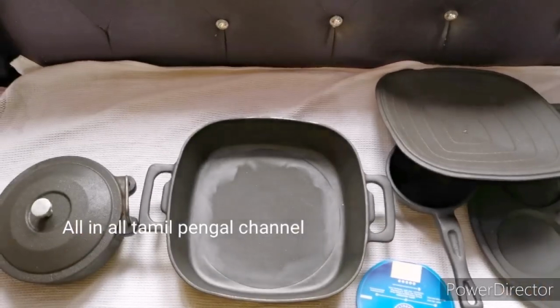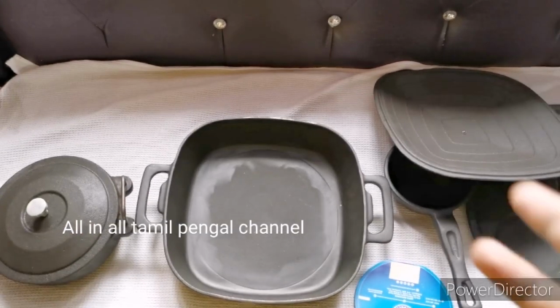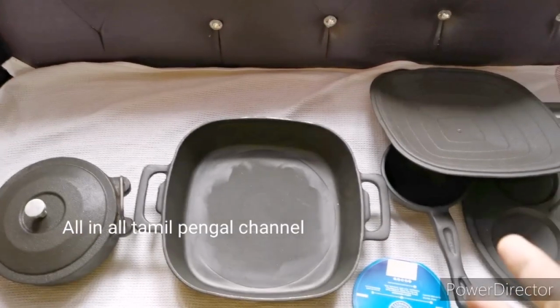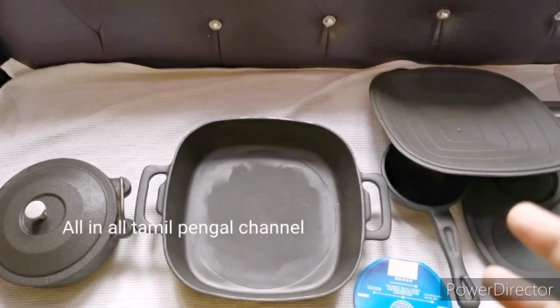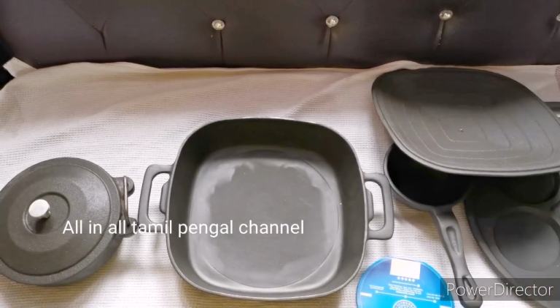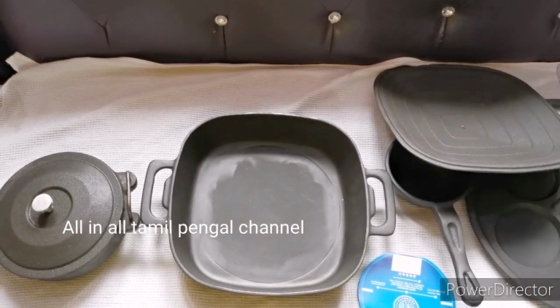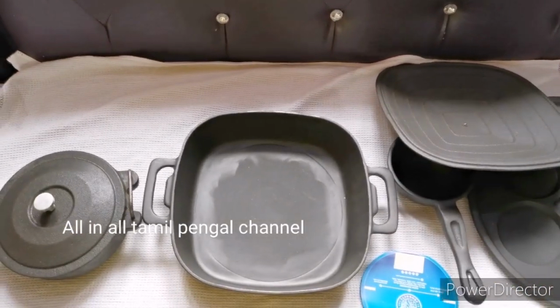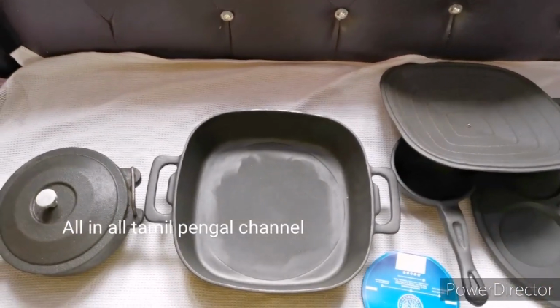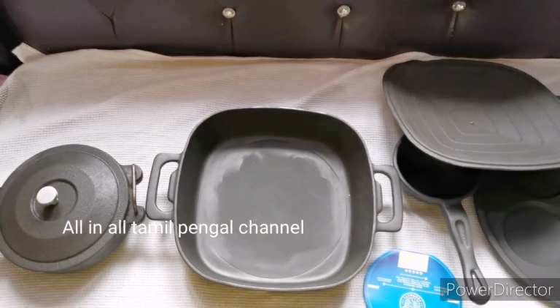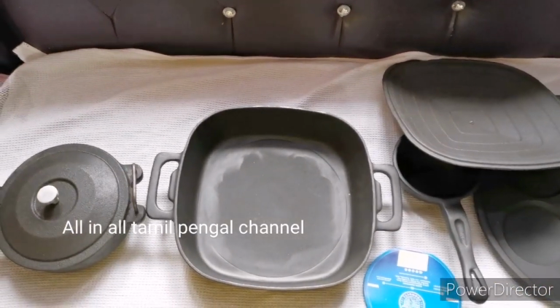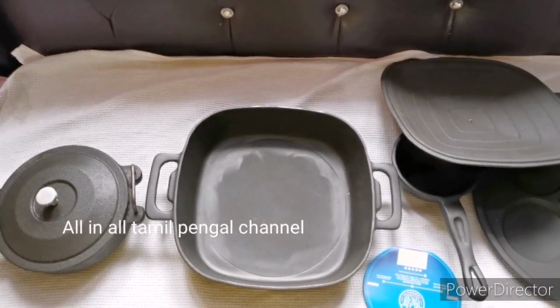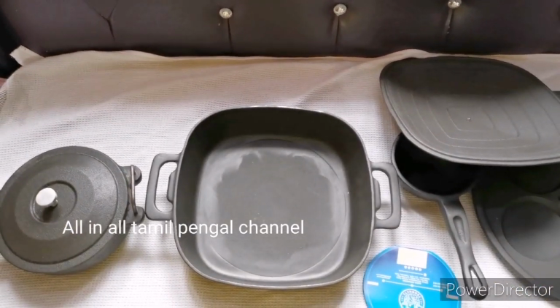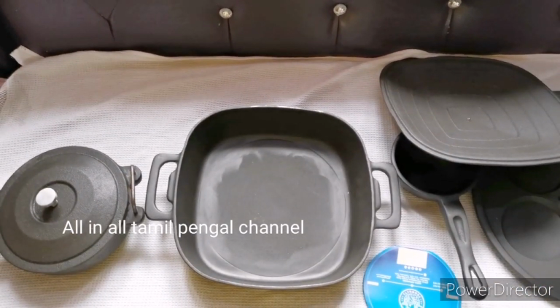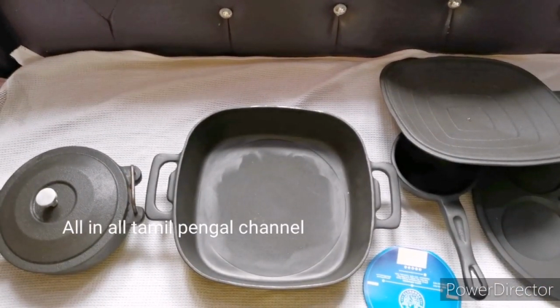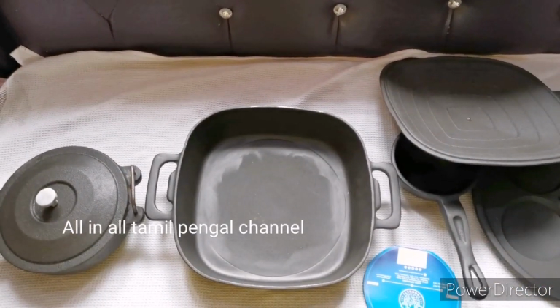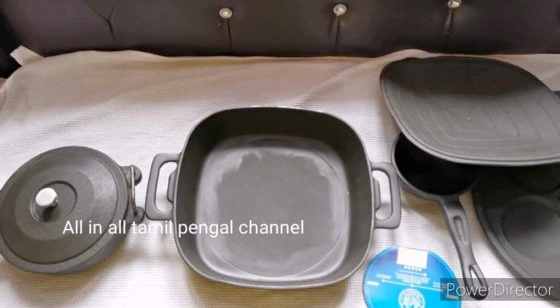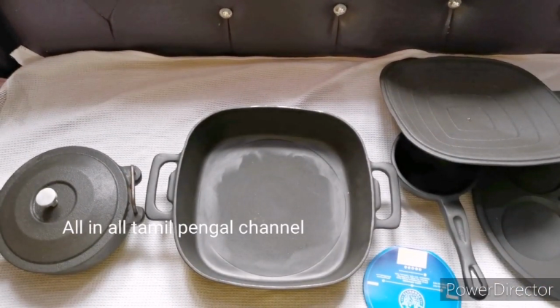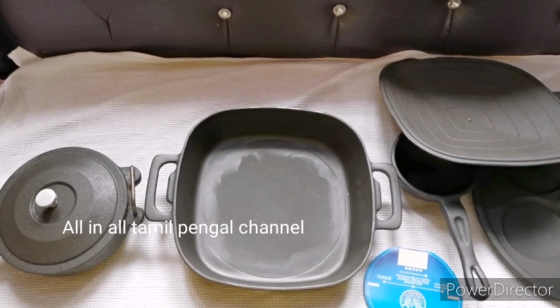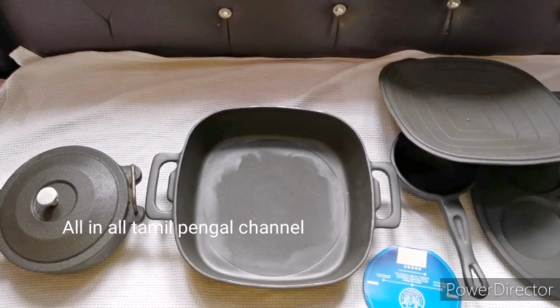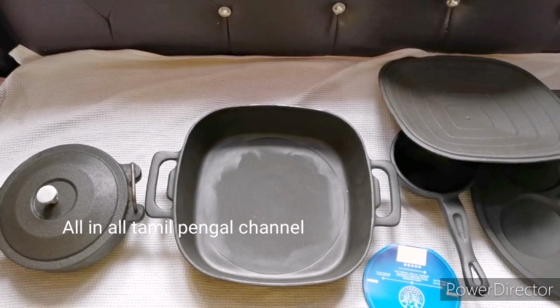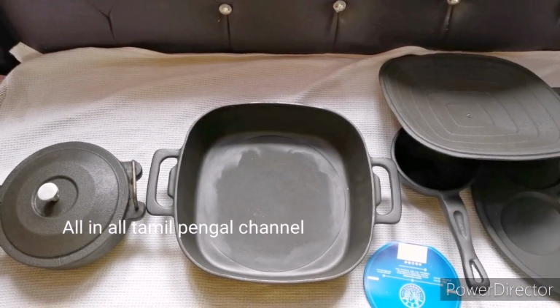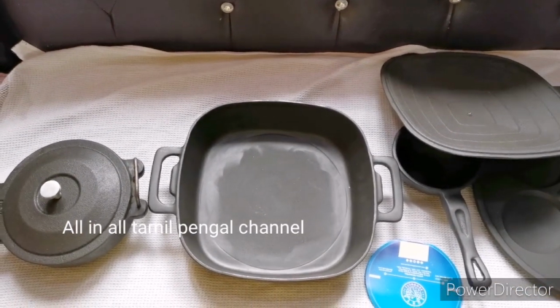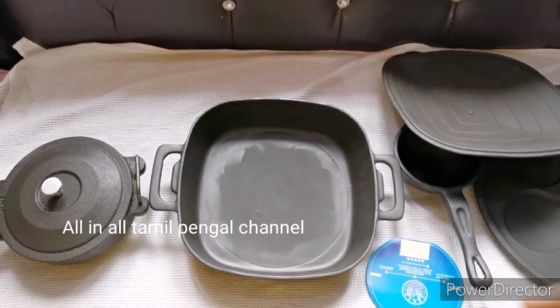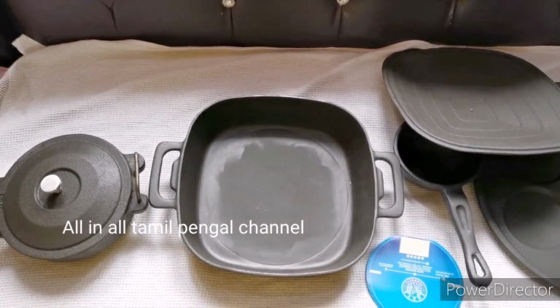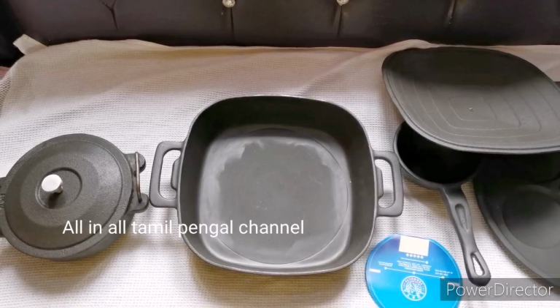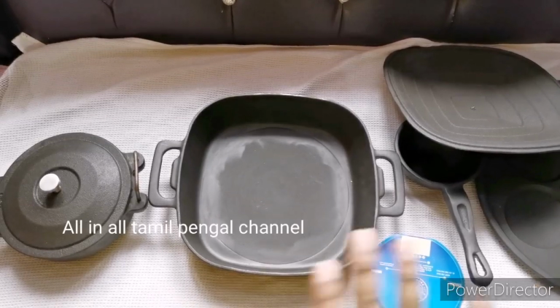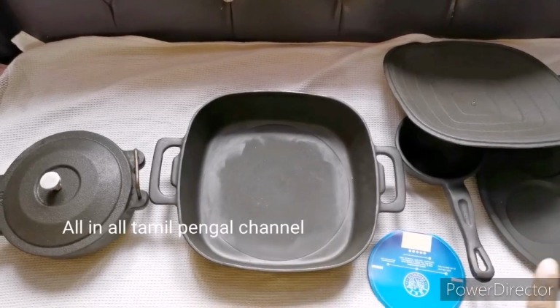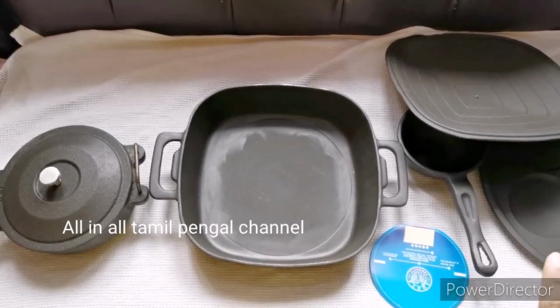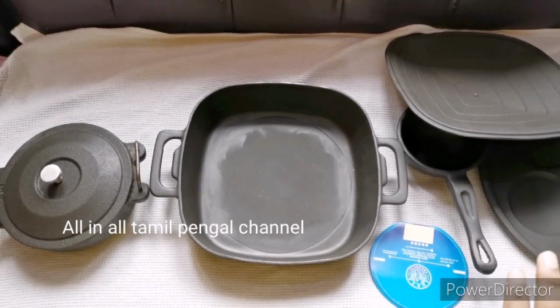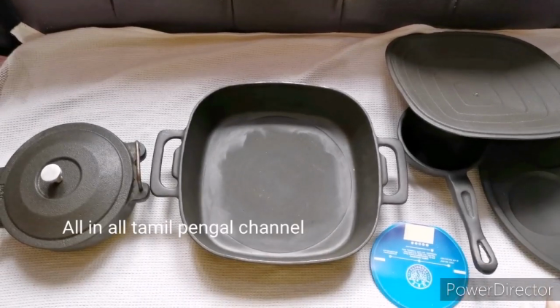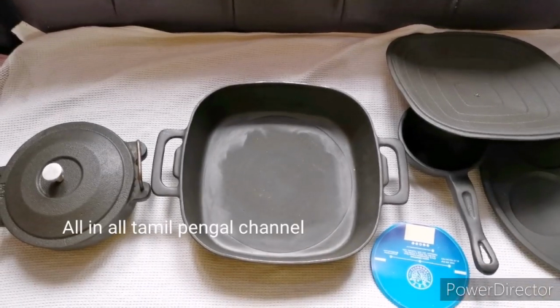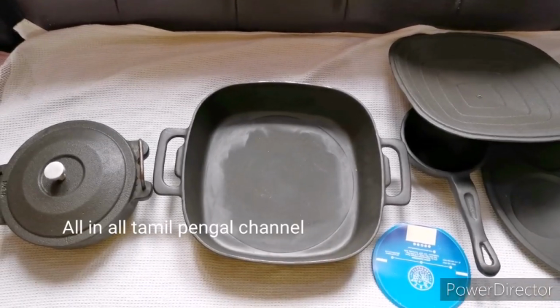You can use nonstick or aluminum, but you cannot get better than this. Everything is a health benefit.